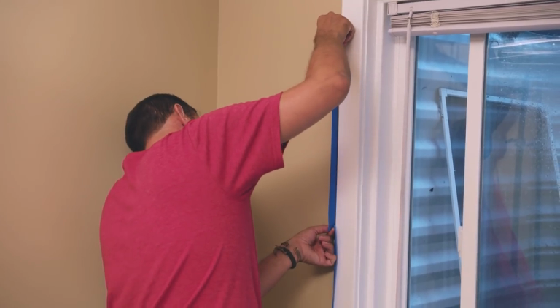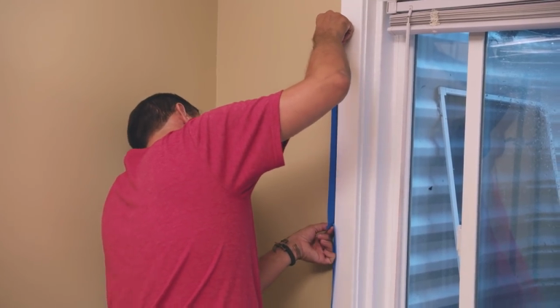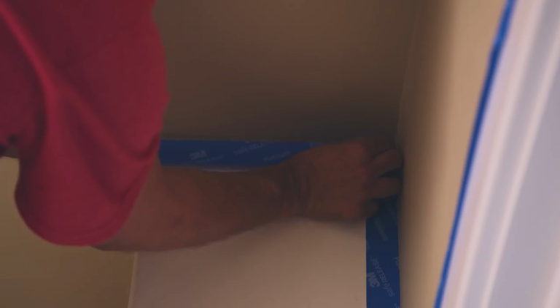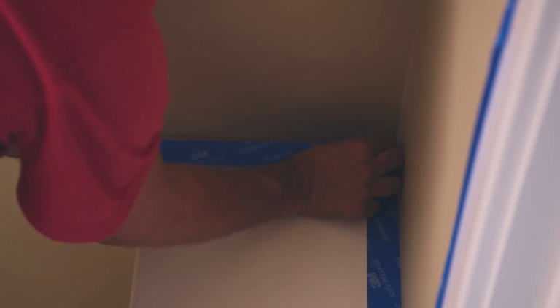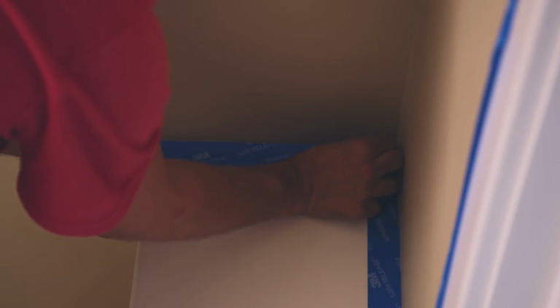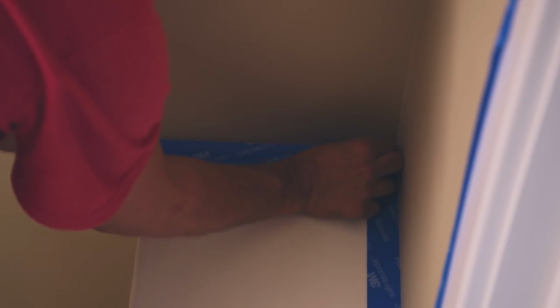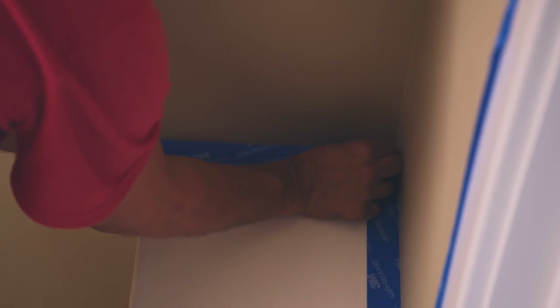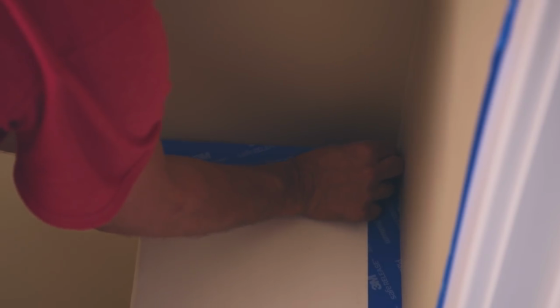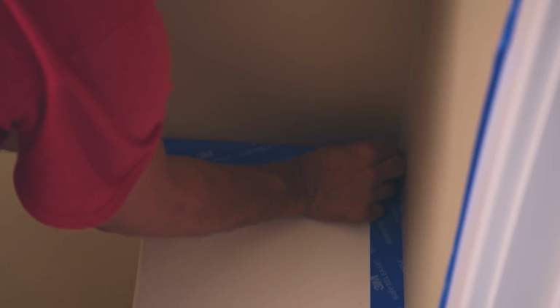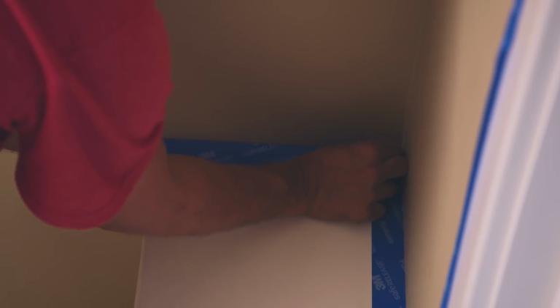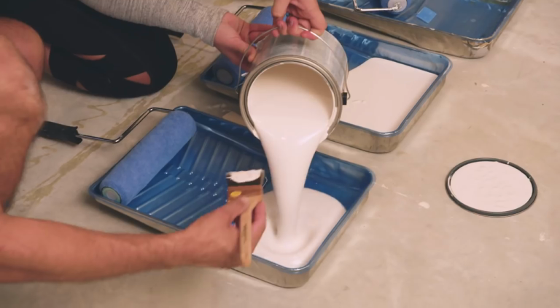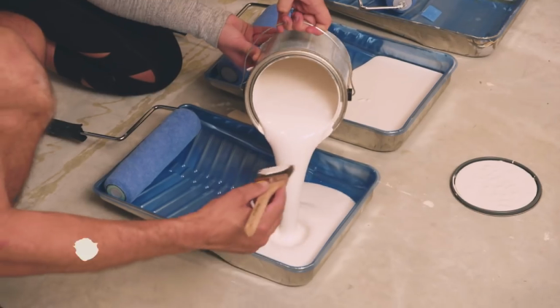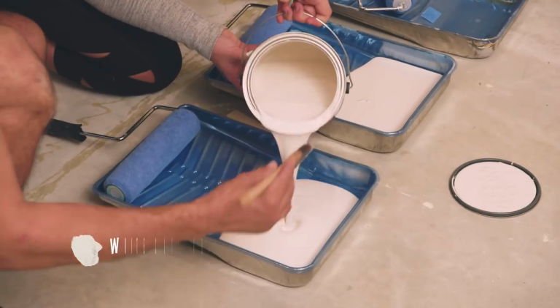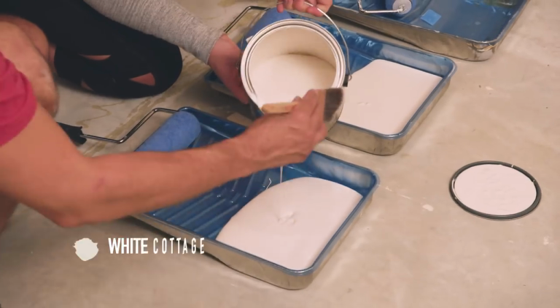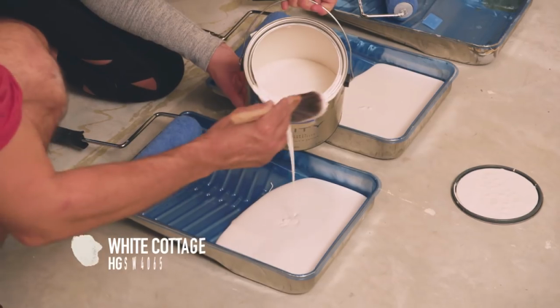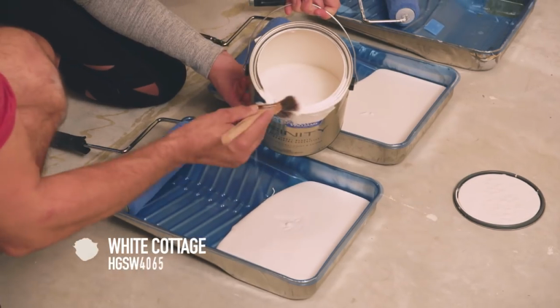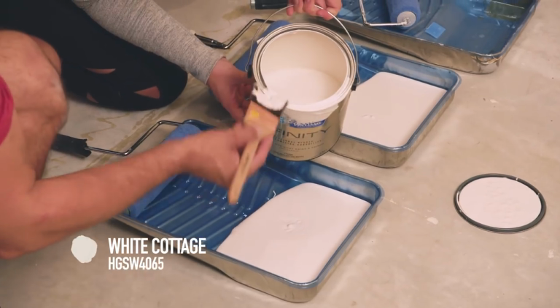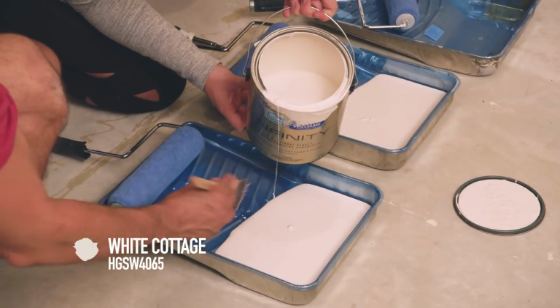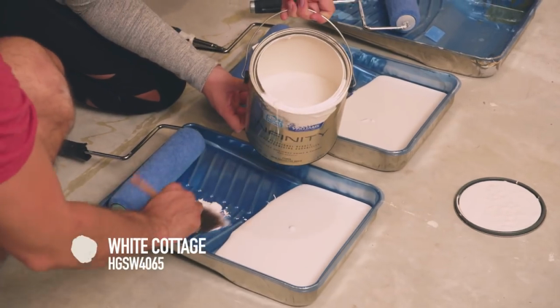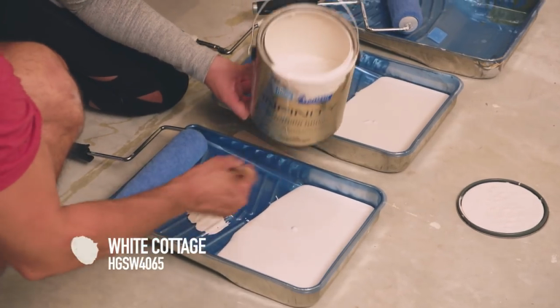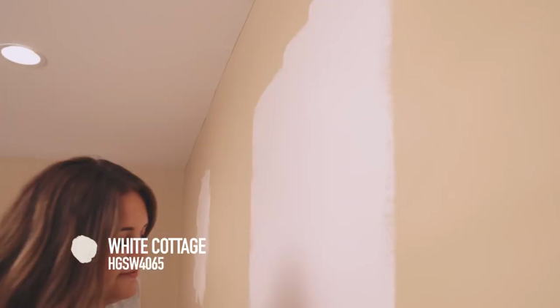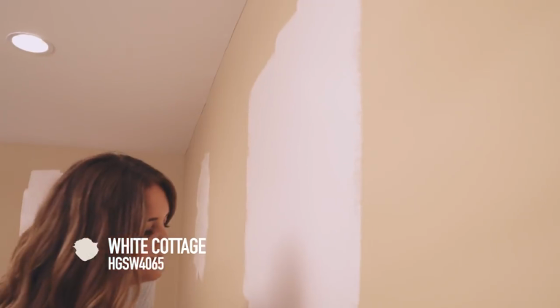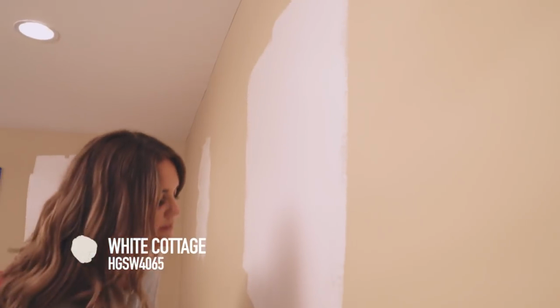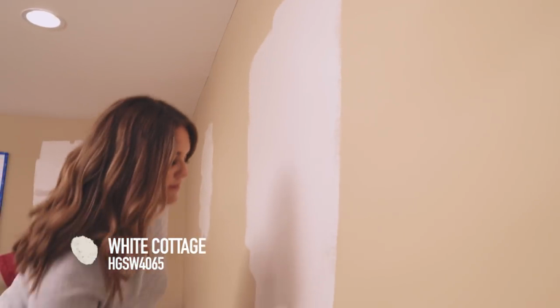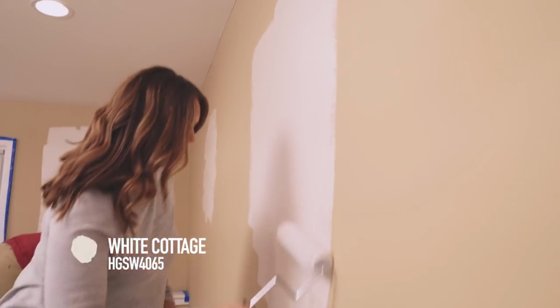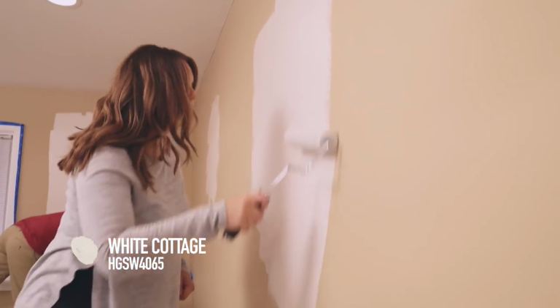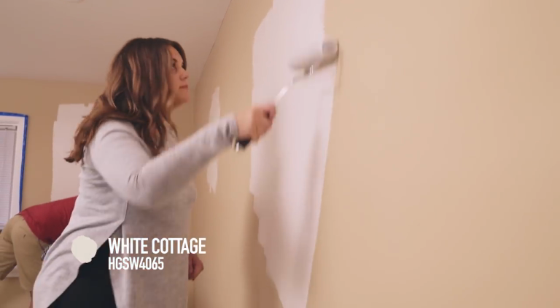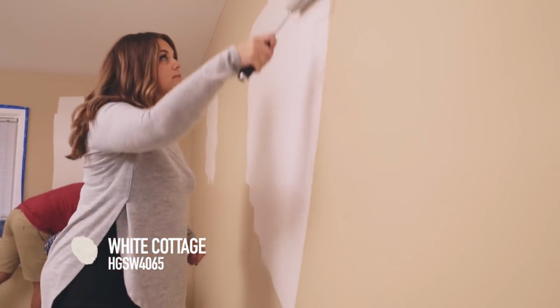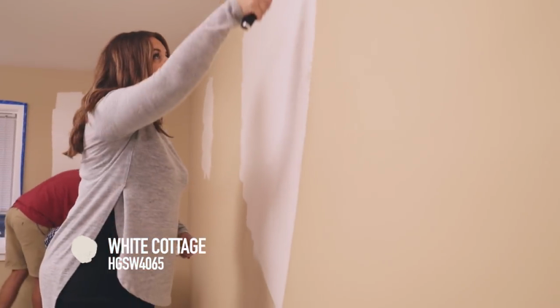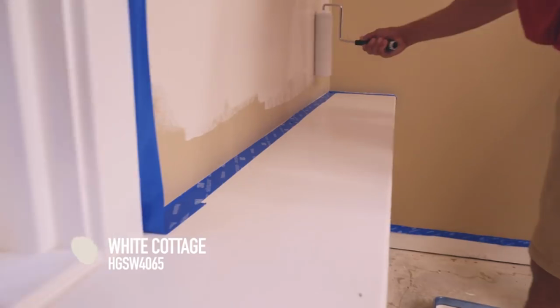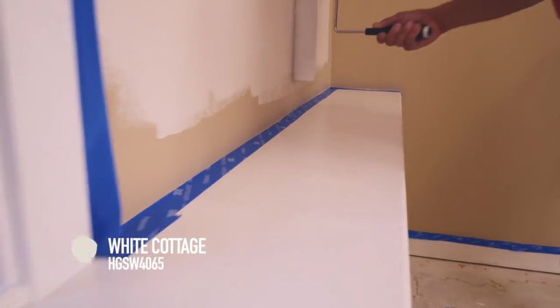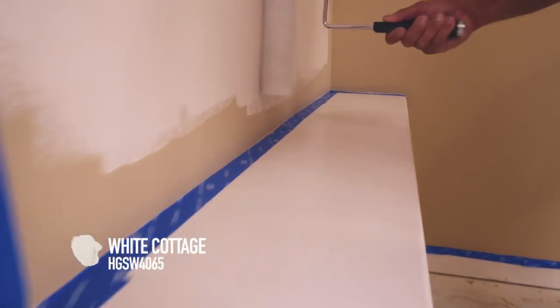Now that we've got the carpet up, I want to get a quick base coat on the wall because I've got a cool paint technique planned, but the wall needs to be completely dry first.